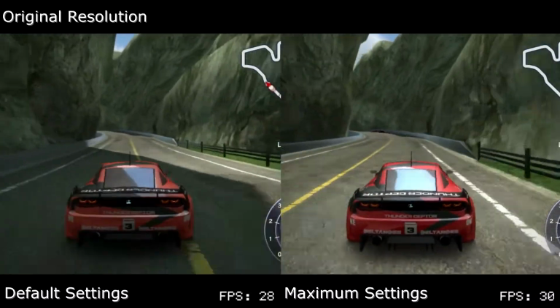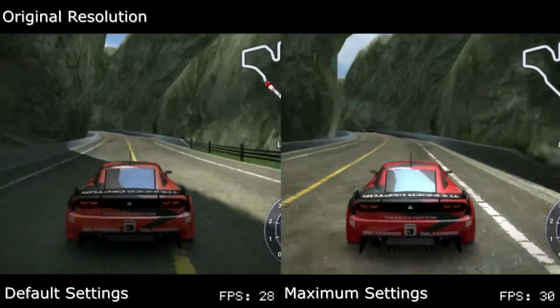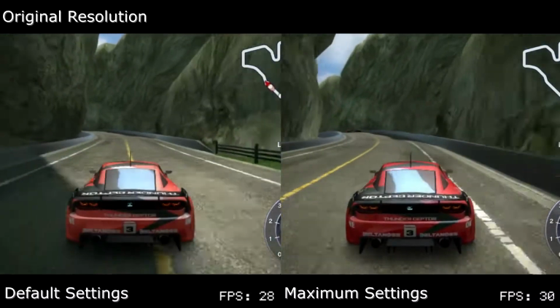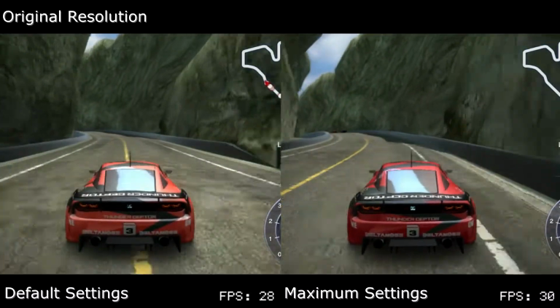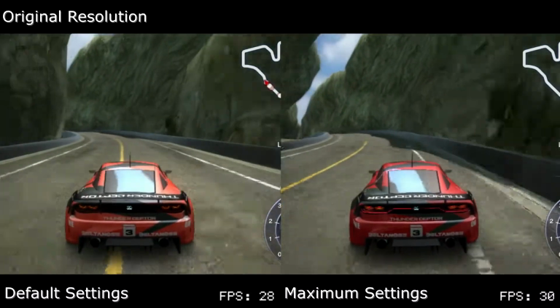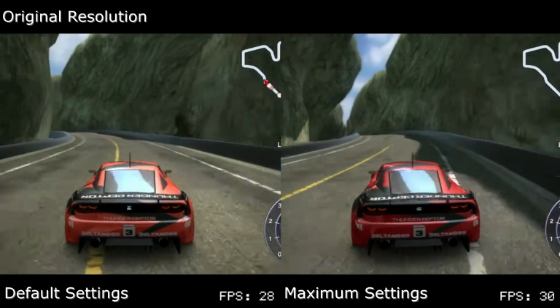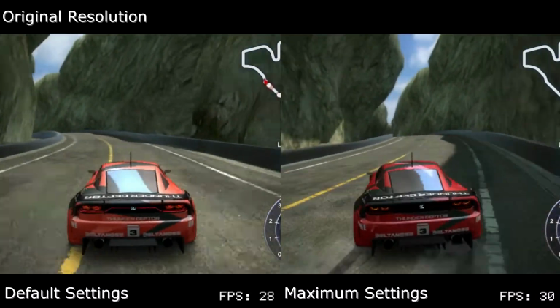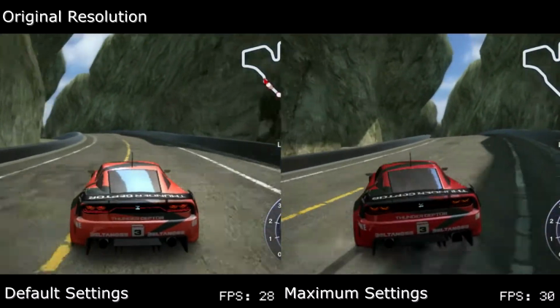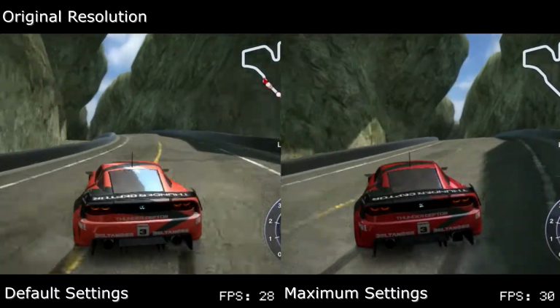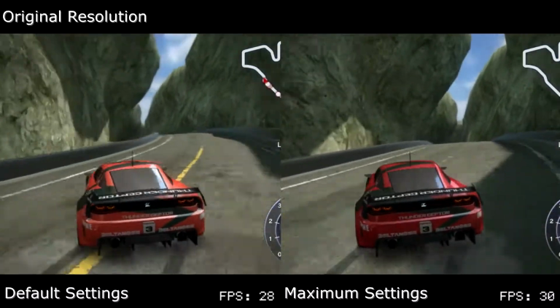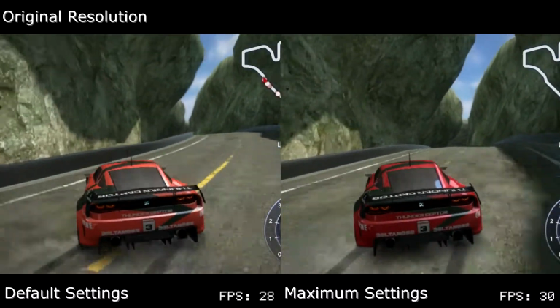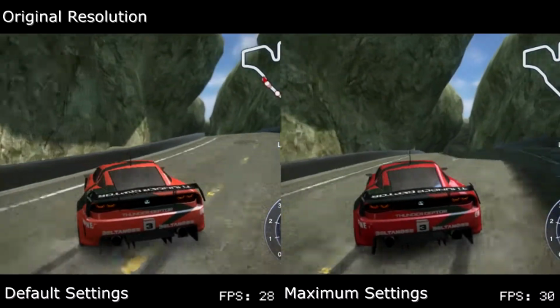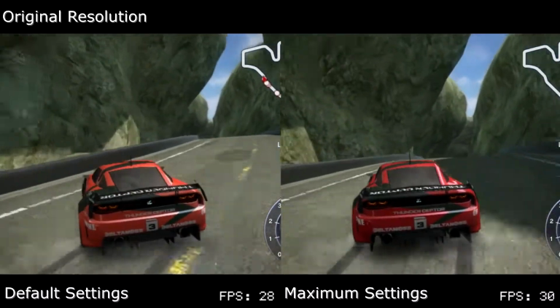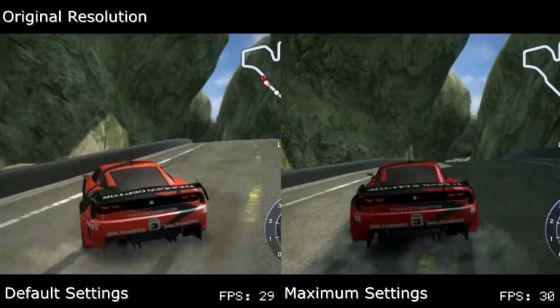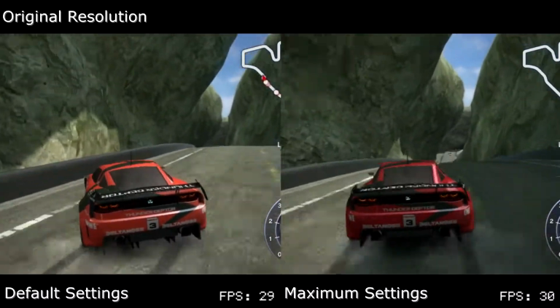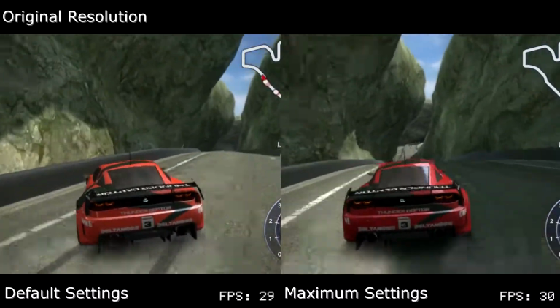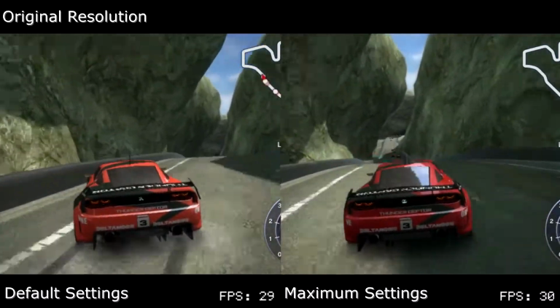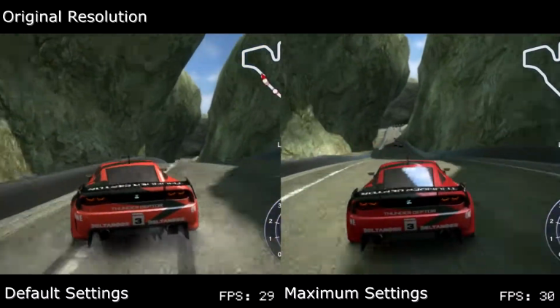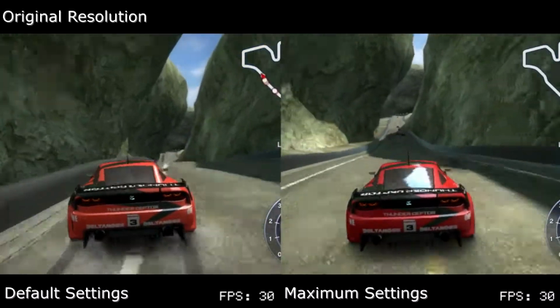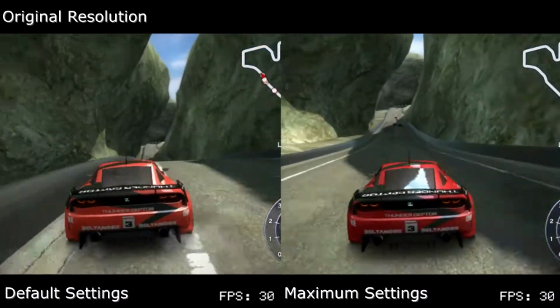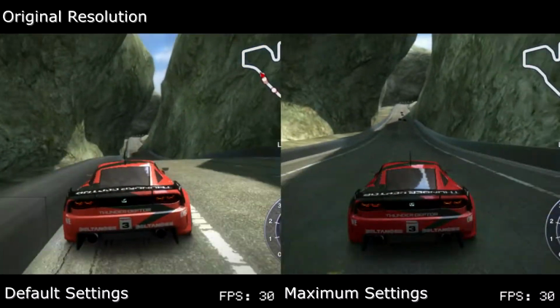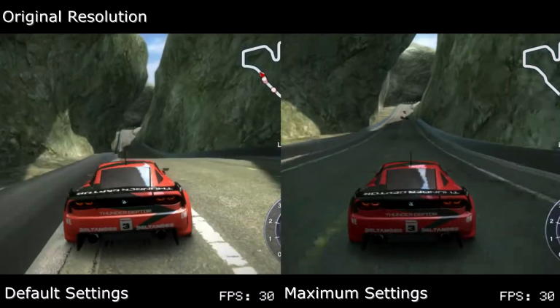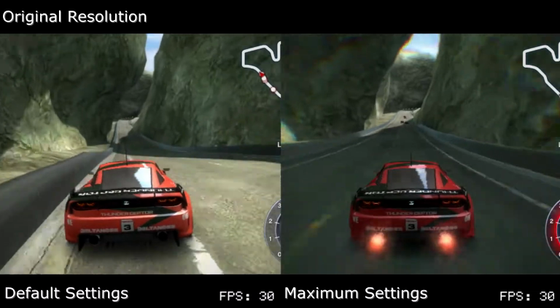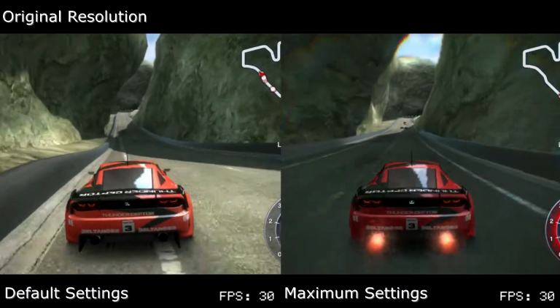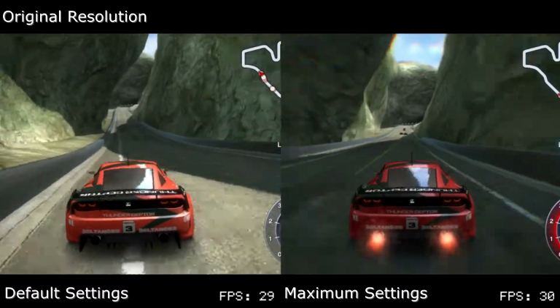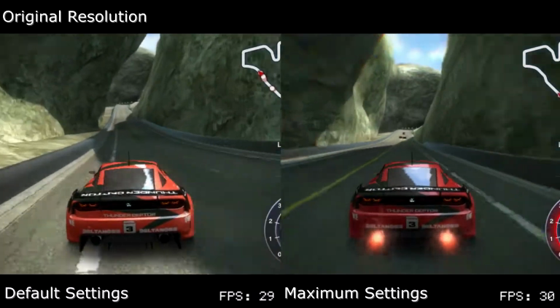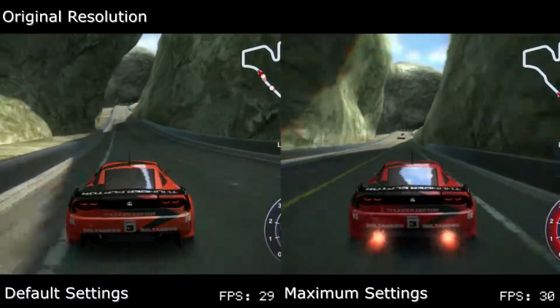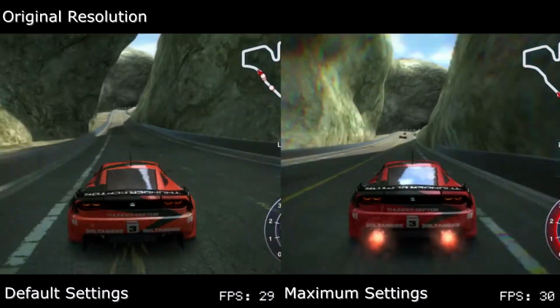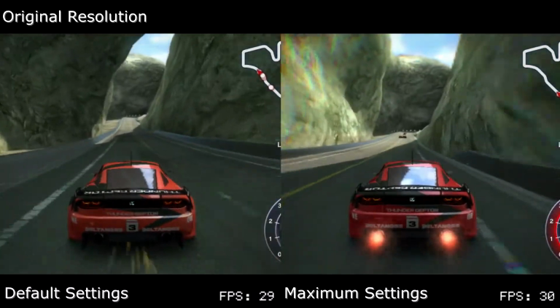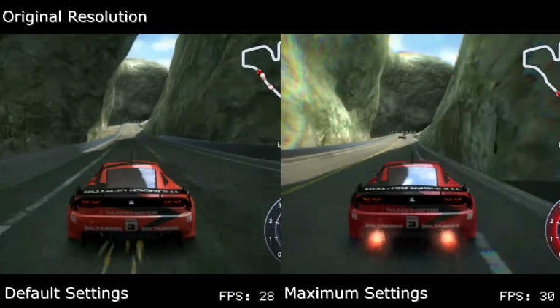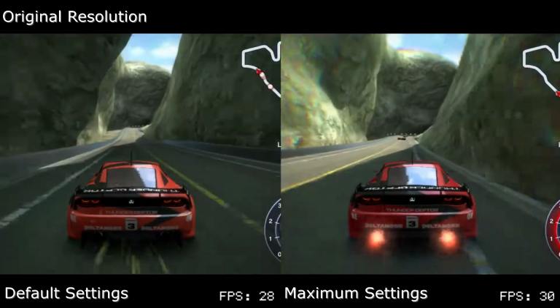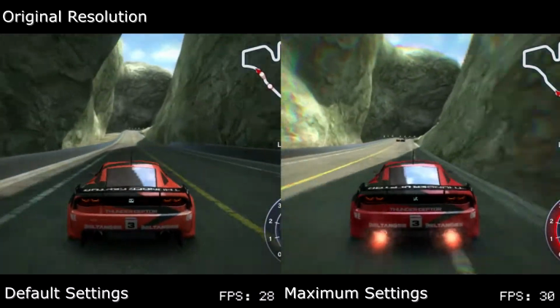On maximum settings, Ridge Racer no longer sees the drops in Highland Cliffs, and all courses are completely locked at 30fps.